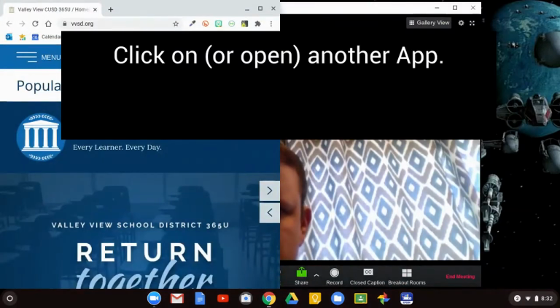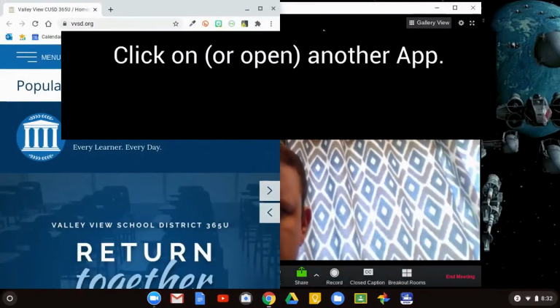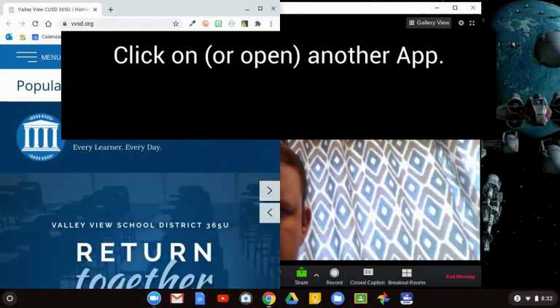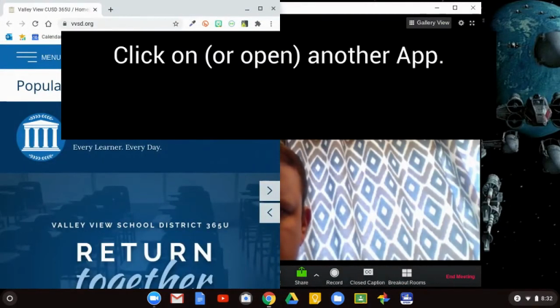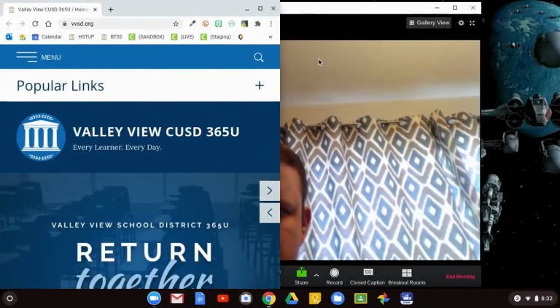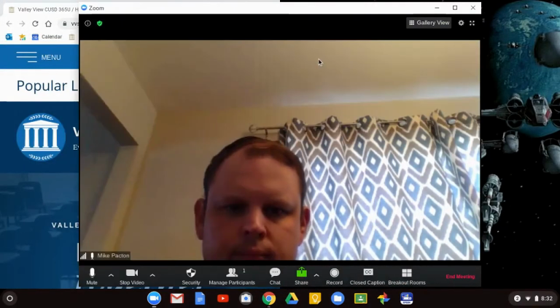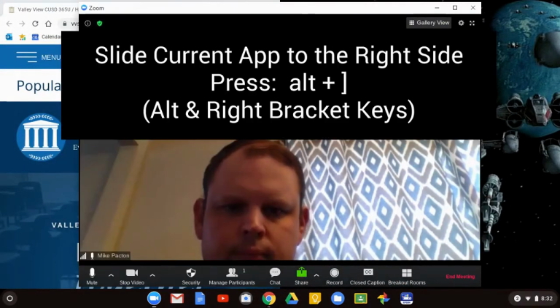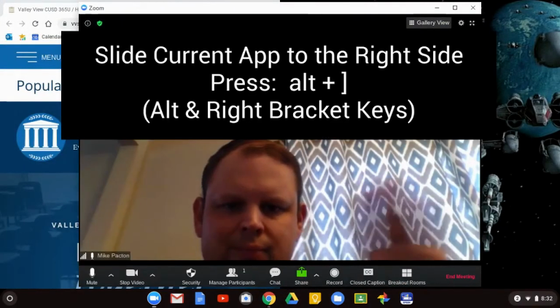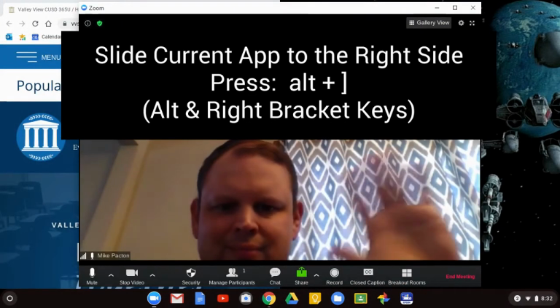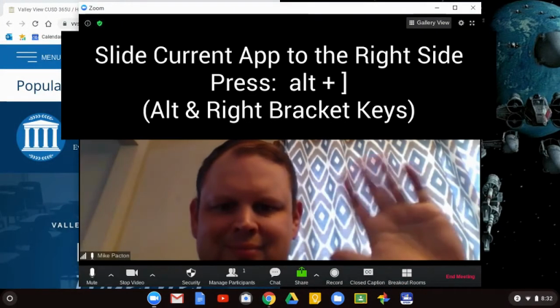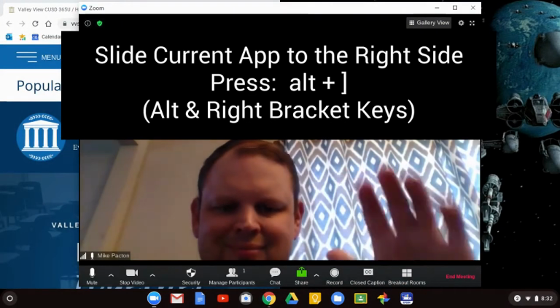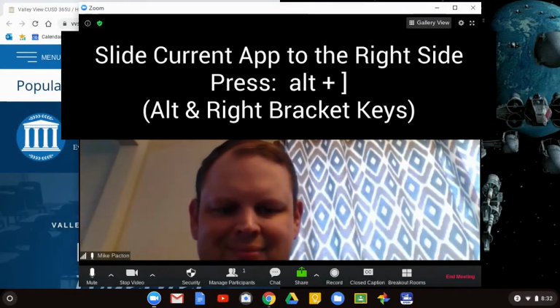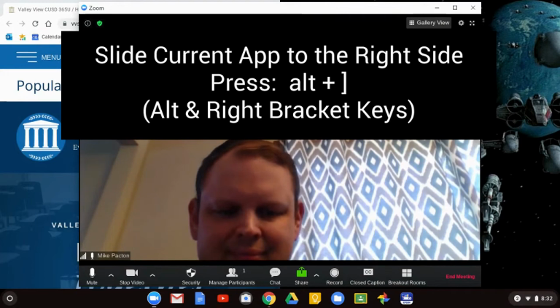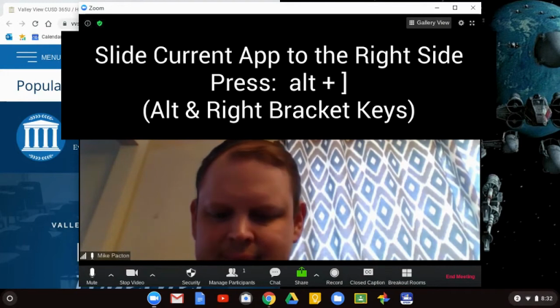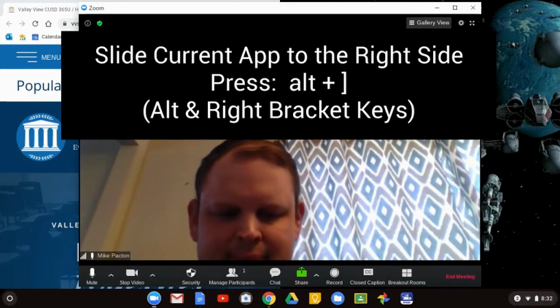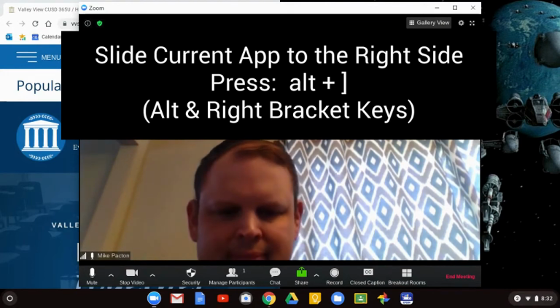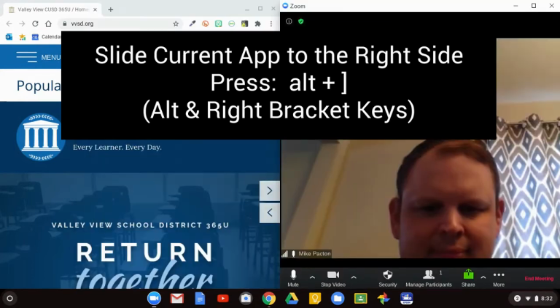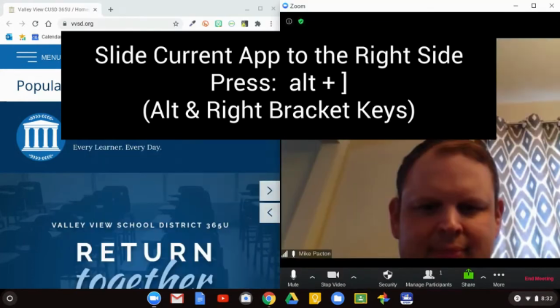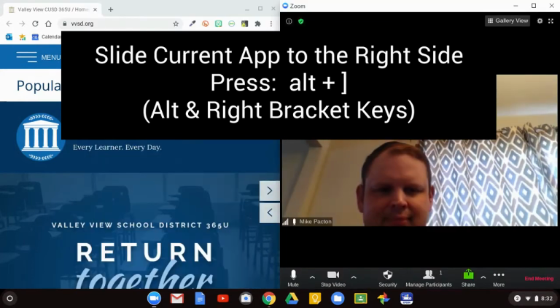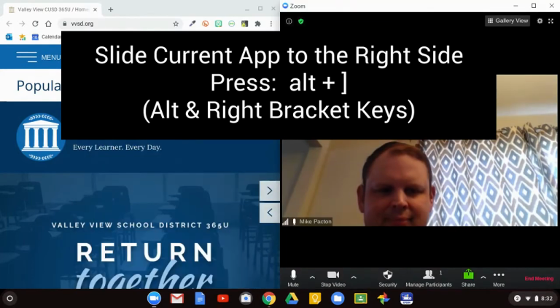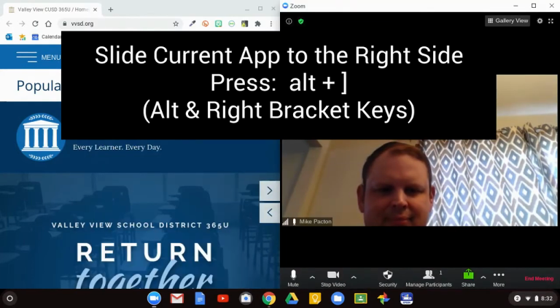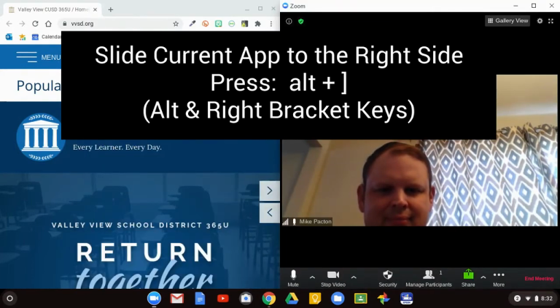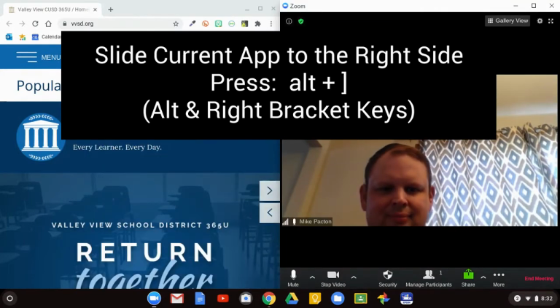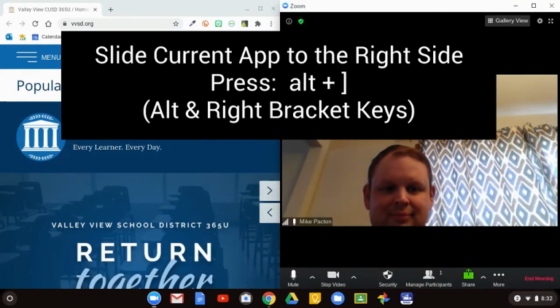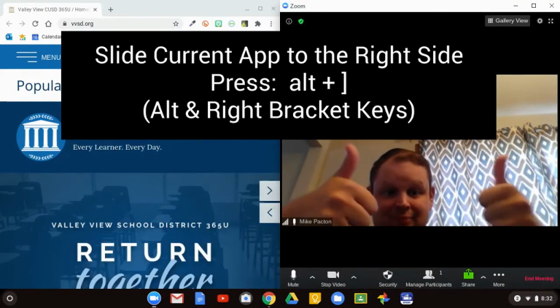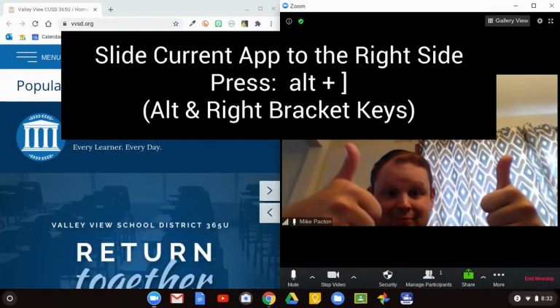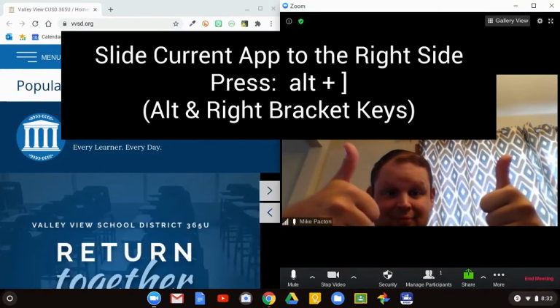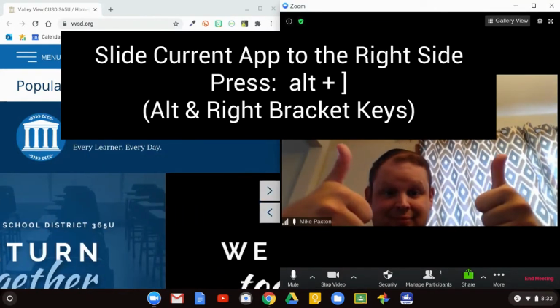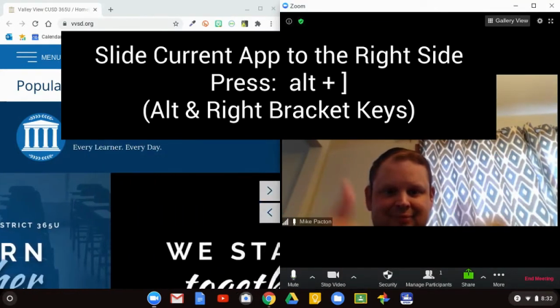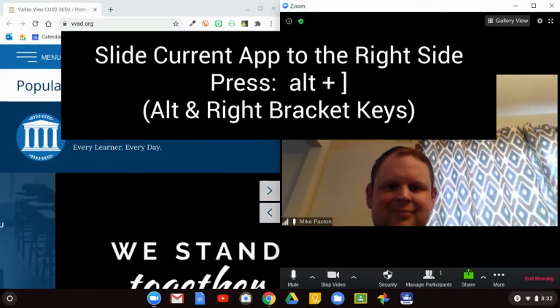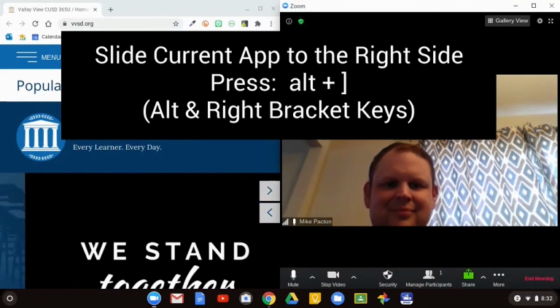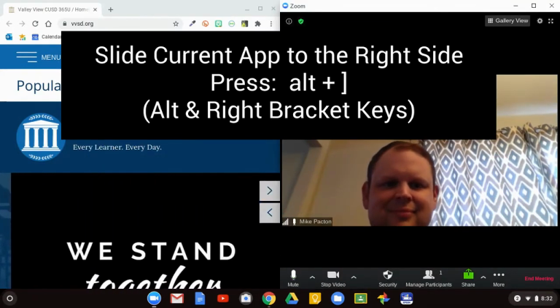Then, click the other app and press ALT and the right bracket. This will move it to the right. And voila! Now you have split screen.